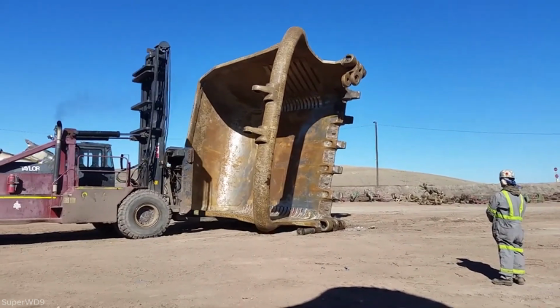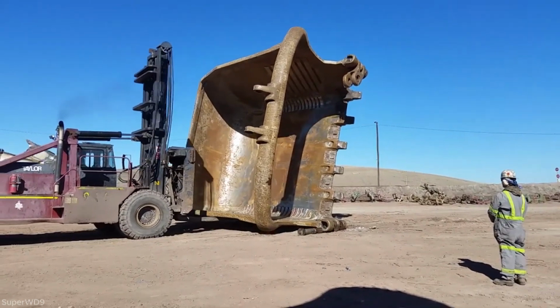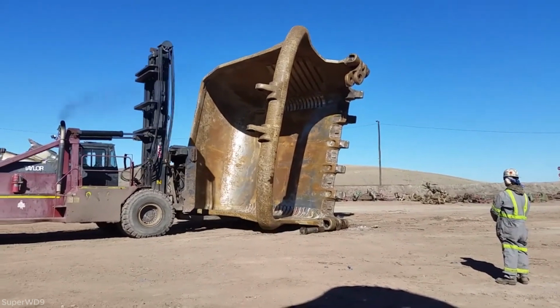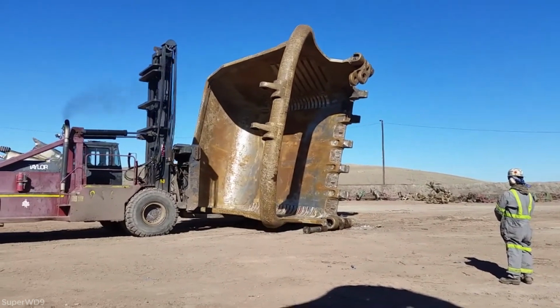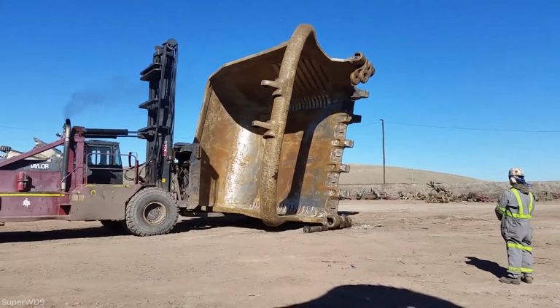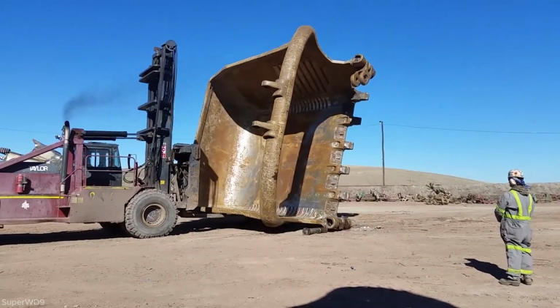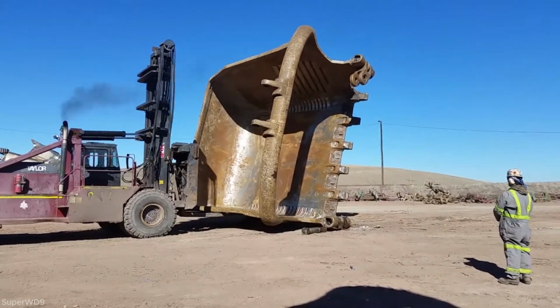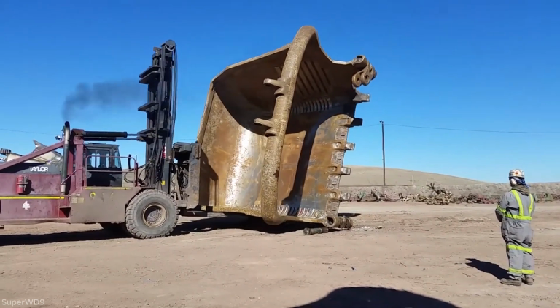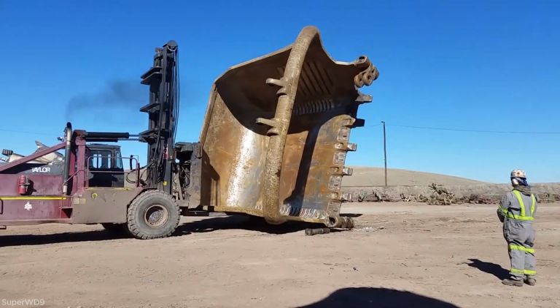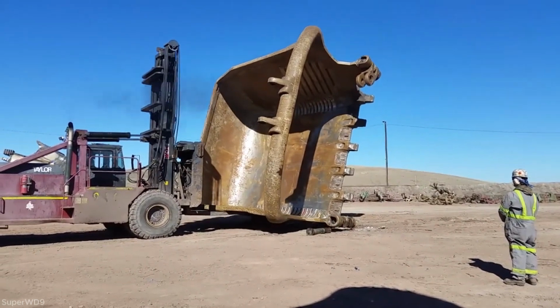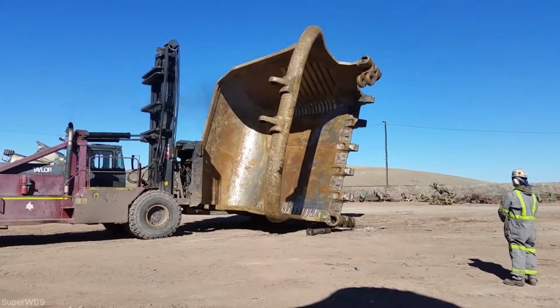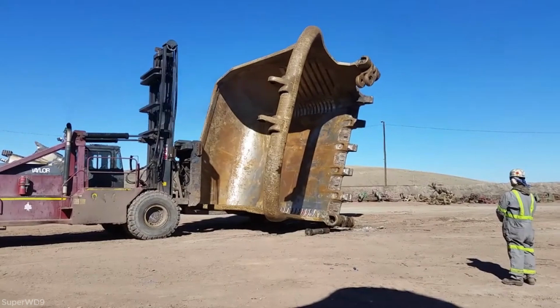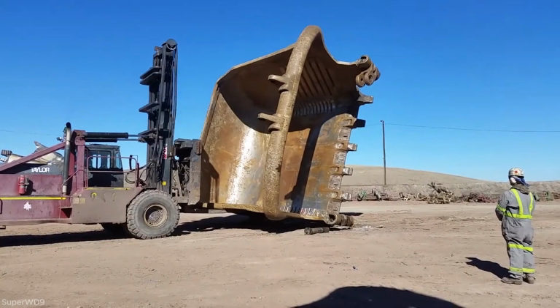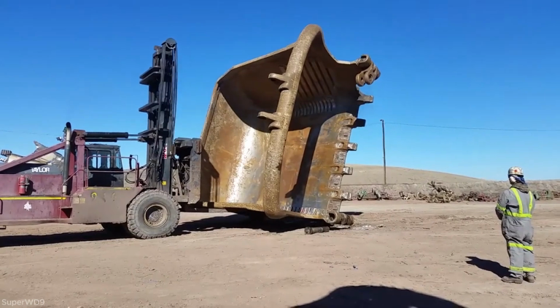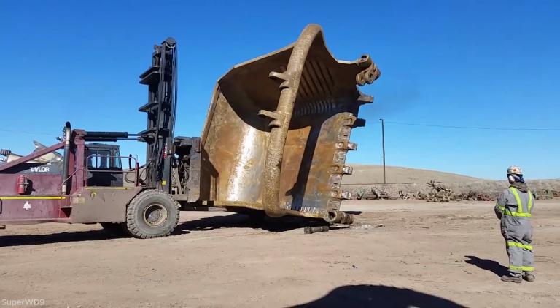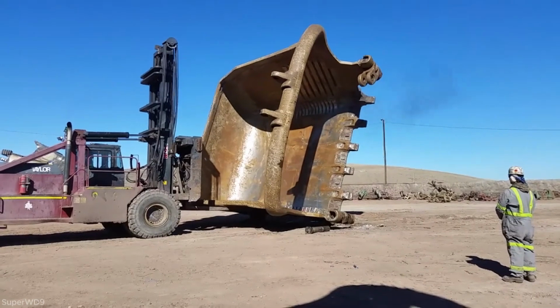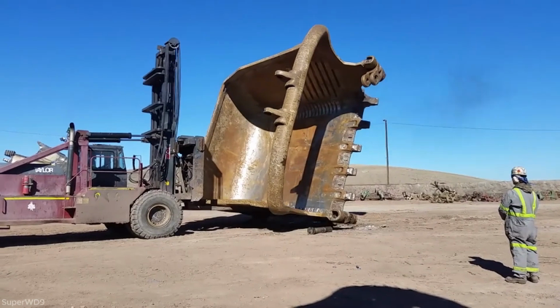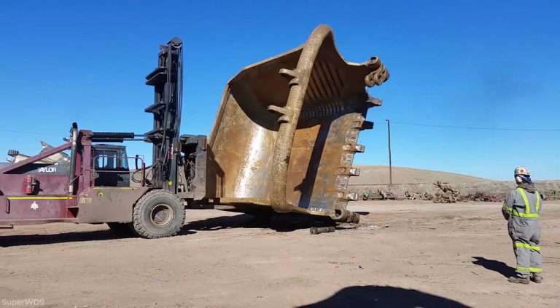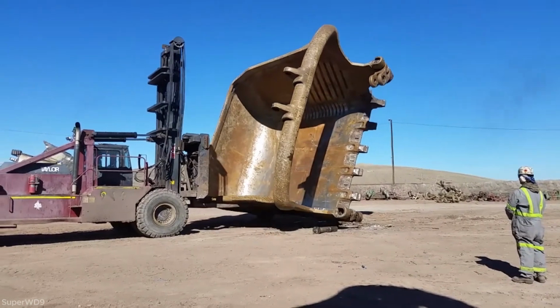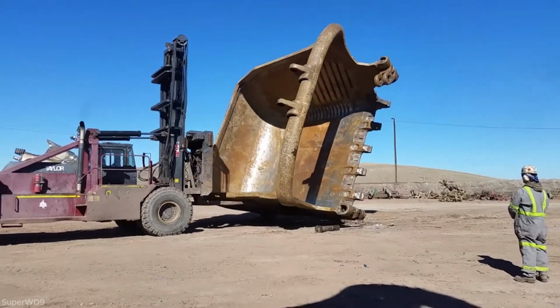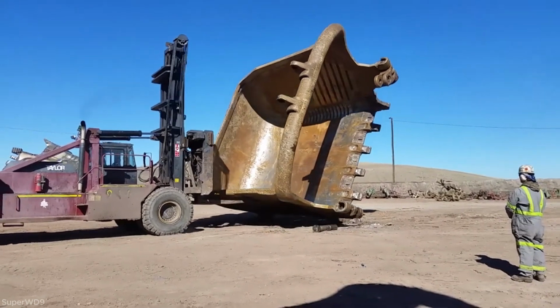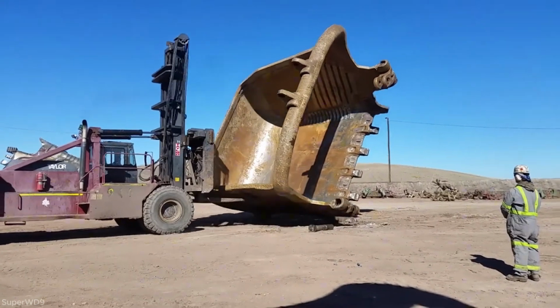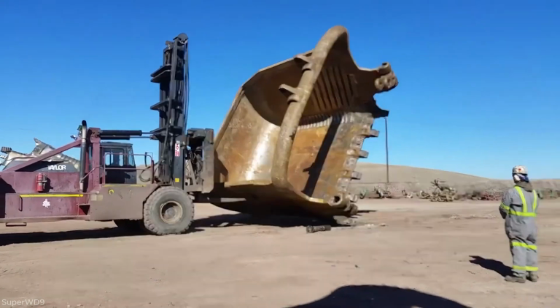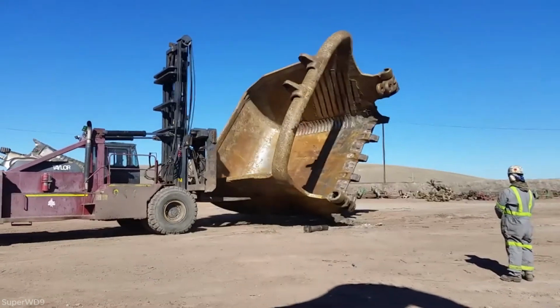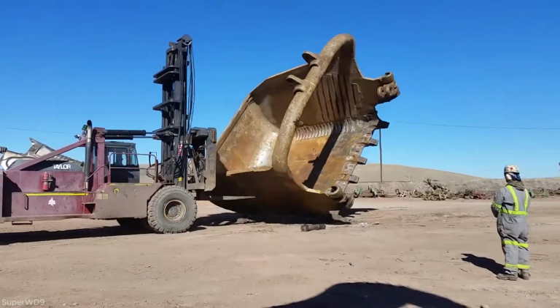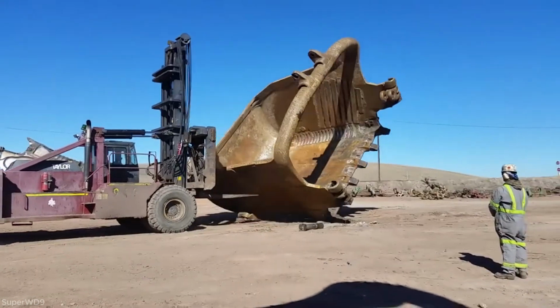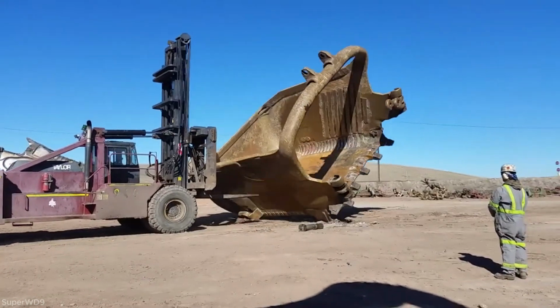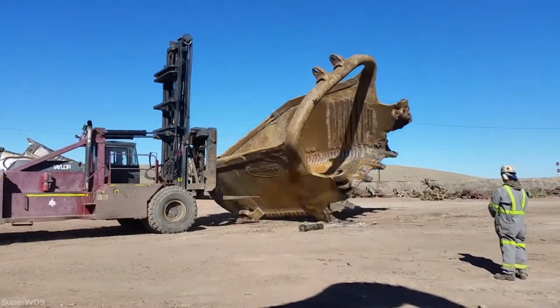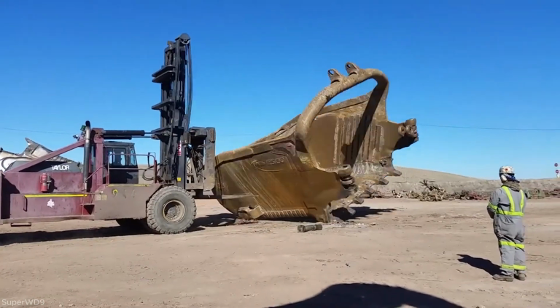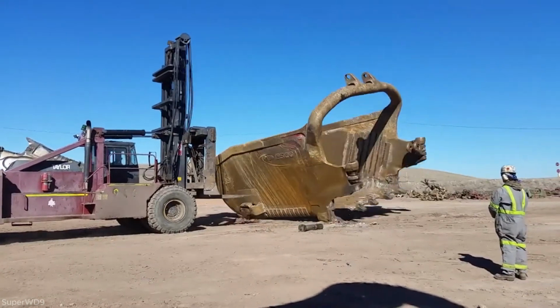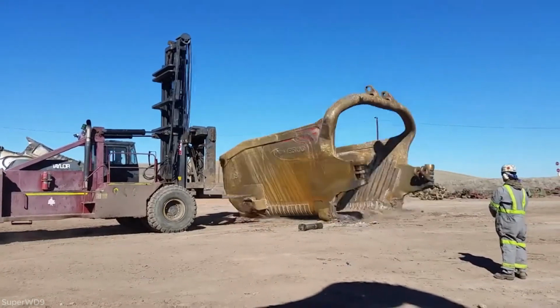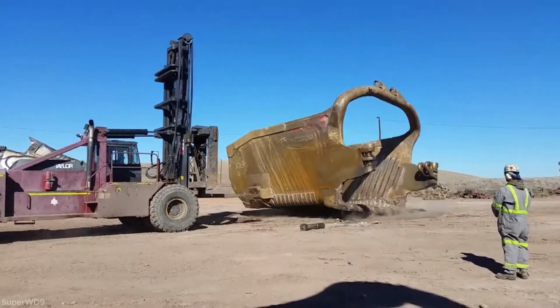When the bucket is almost completely upside down, the forklift adjusts its position to complete the tipping process.